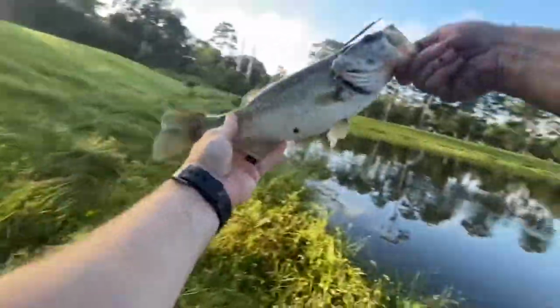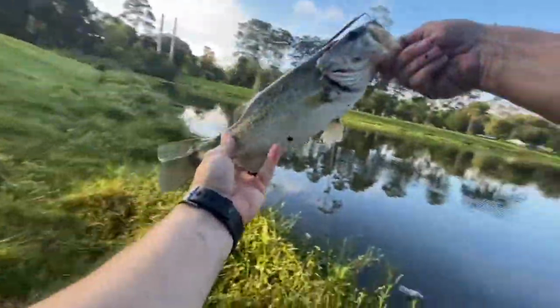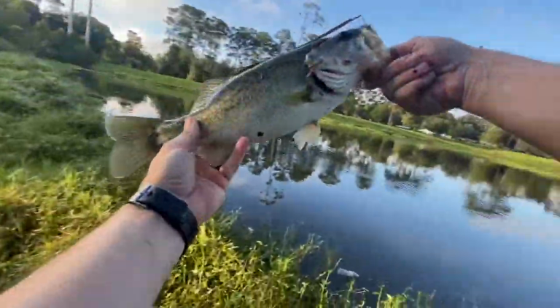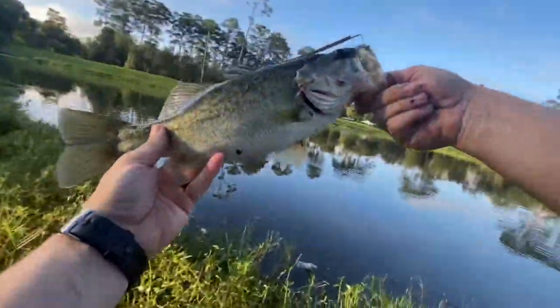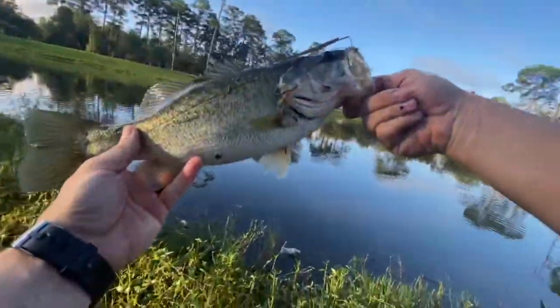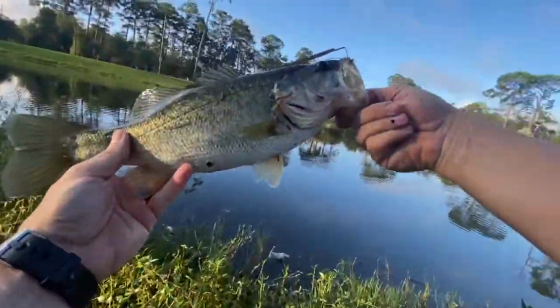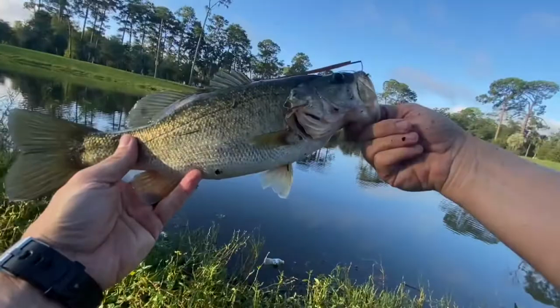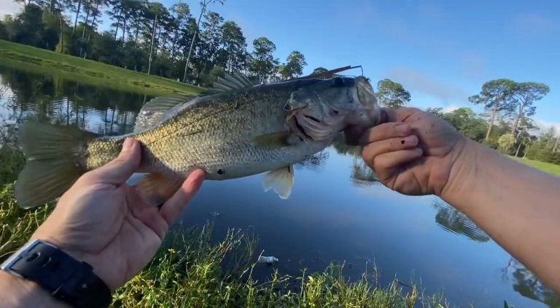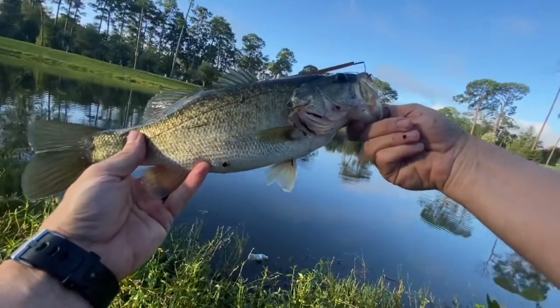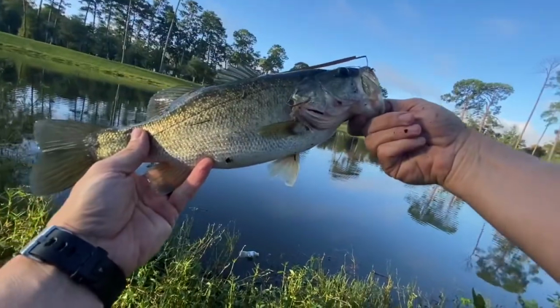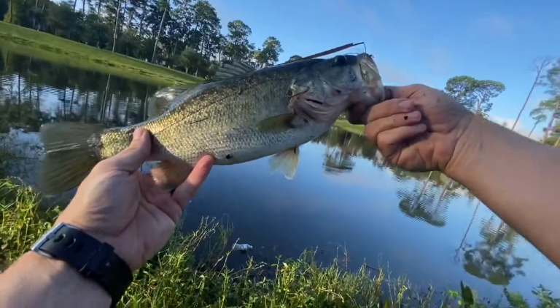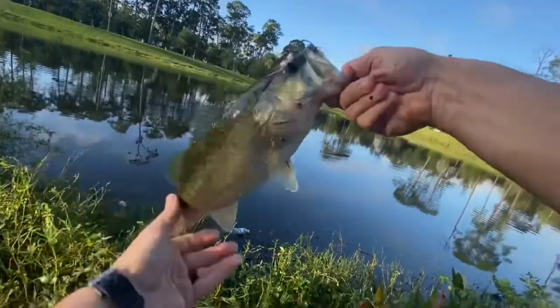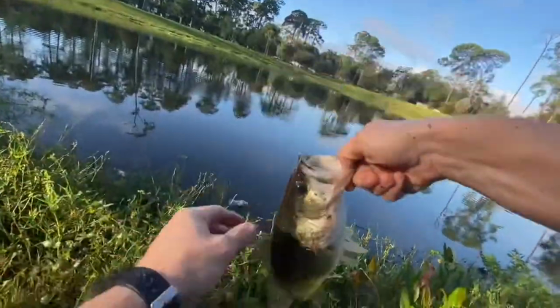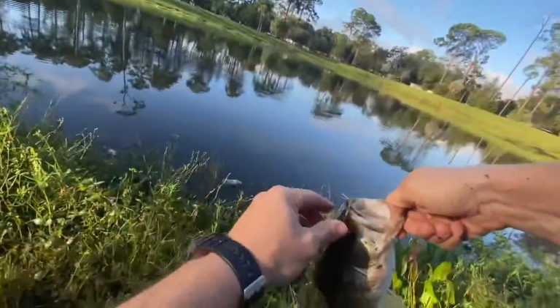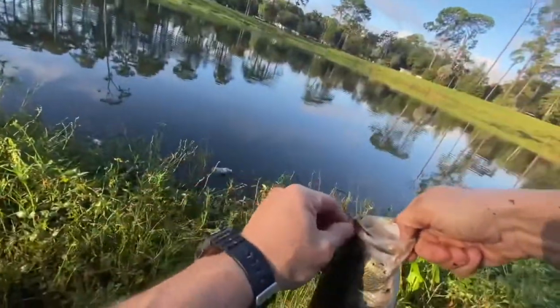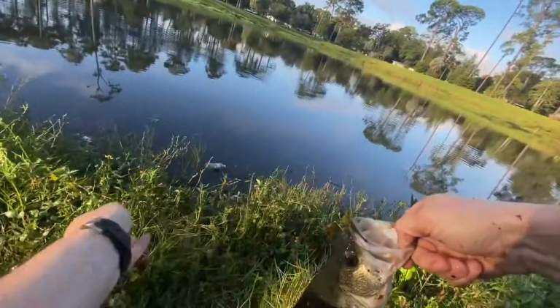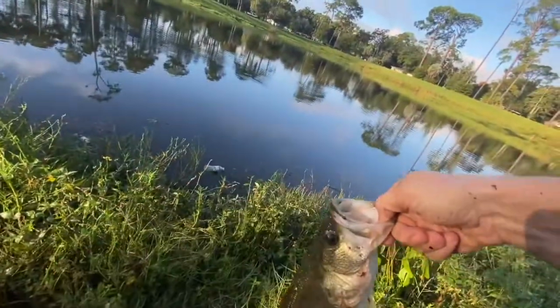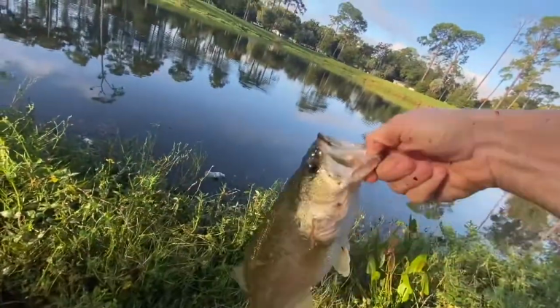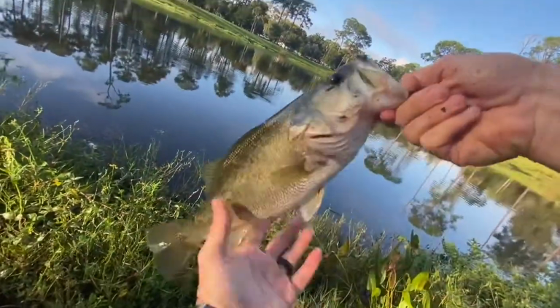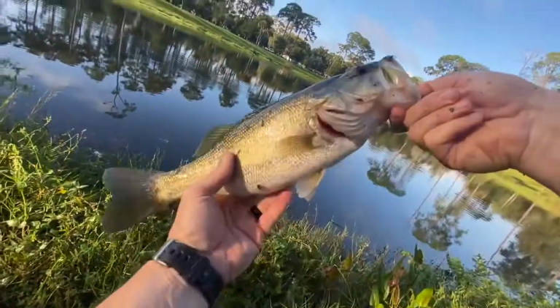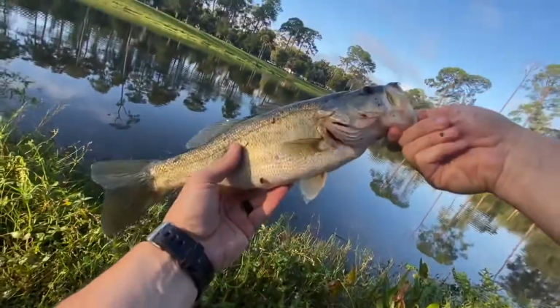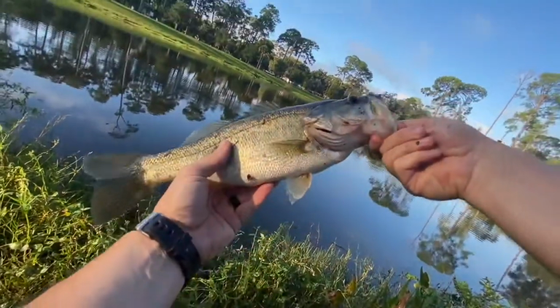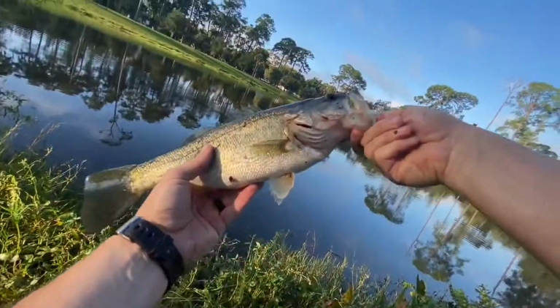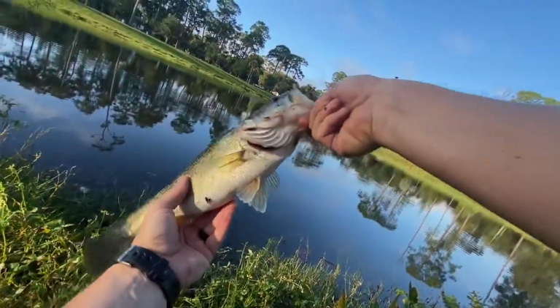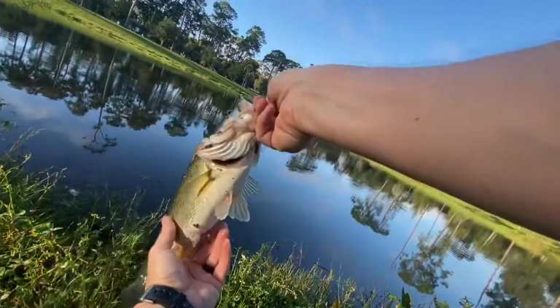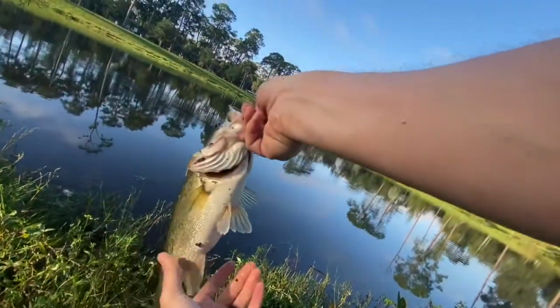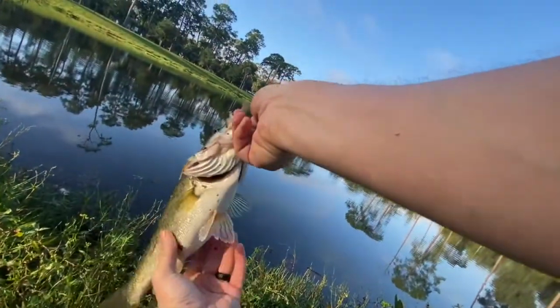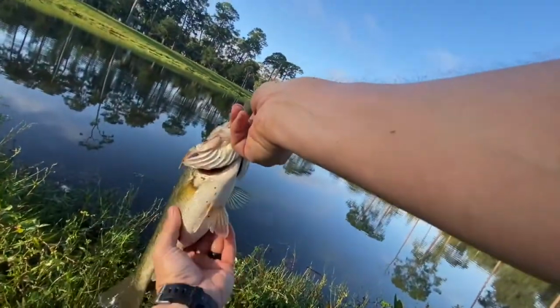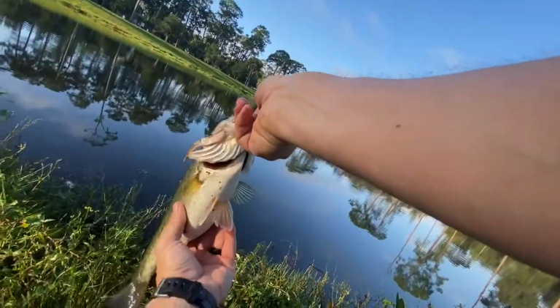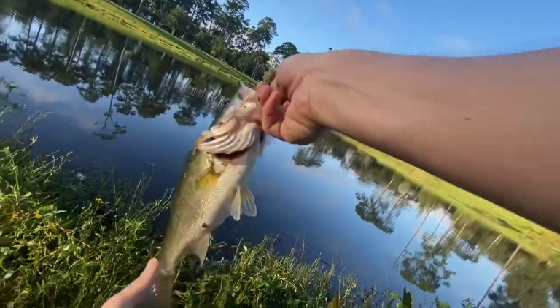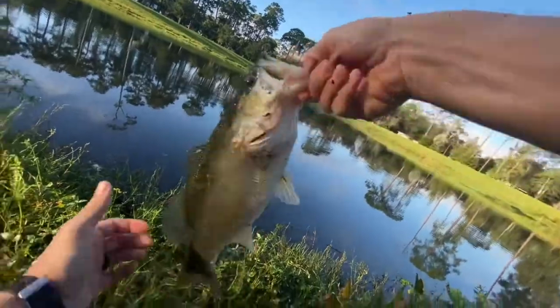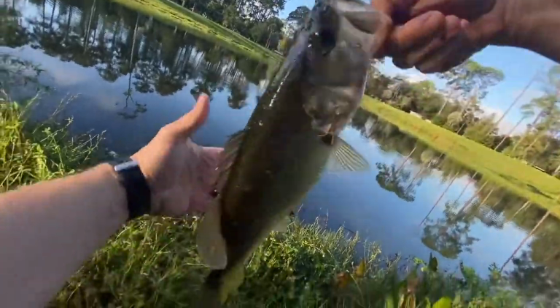That's a solid little pounder right there. Good chunky little fish.